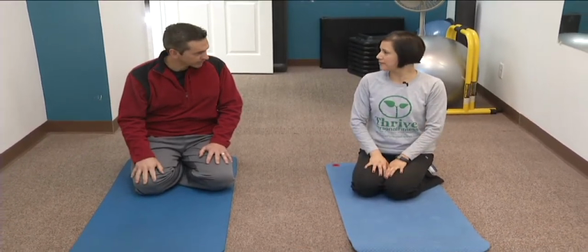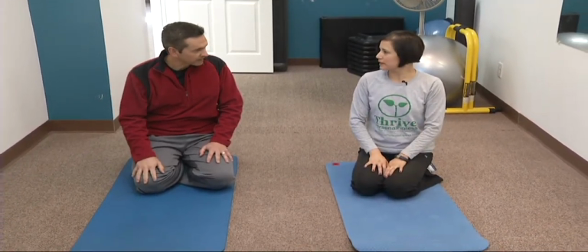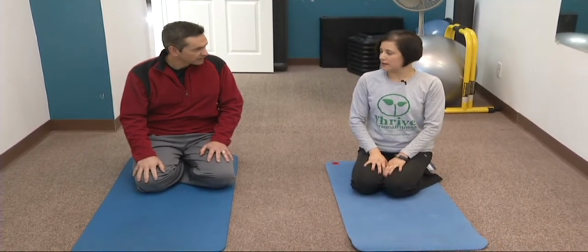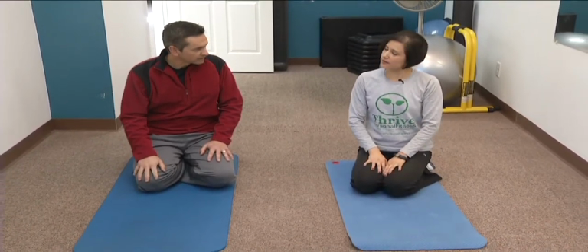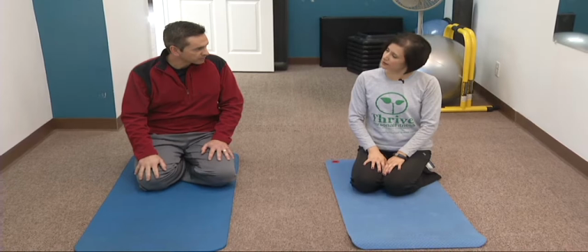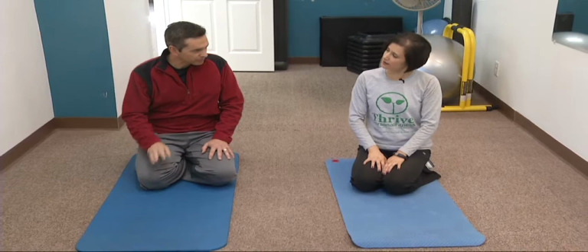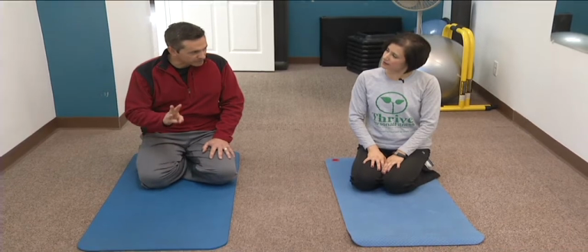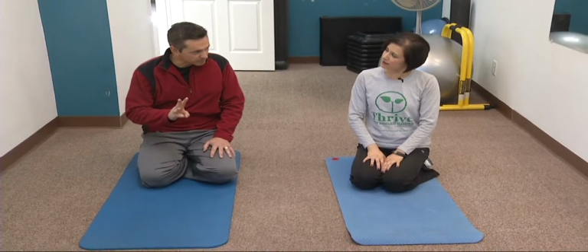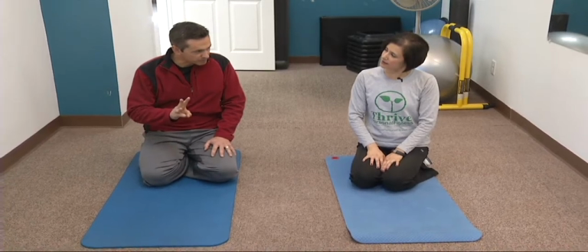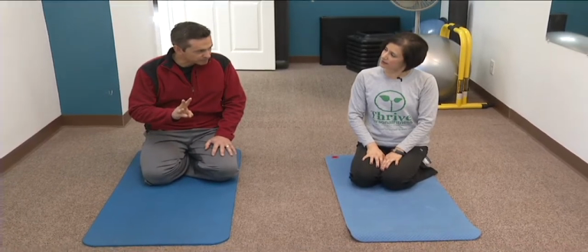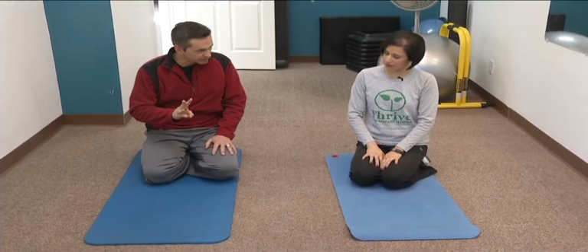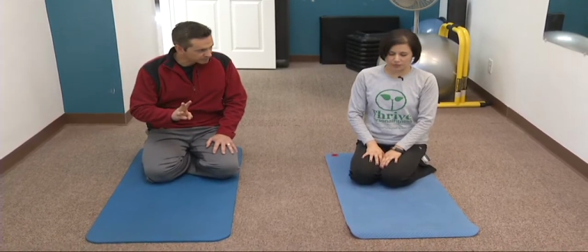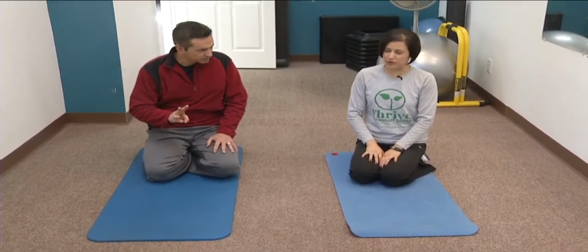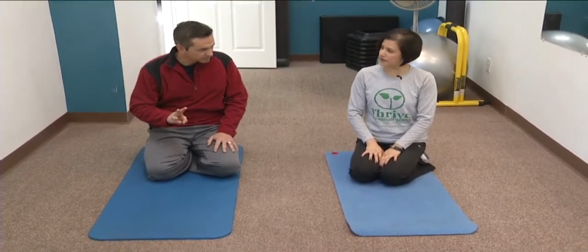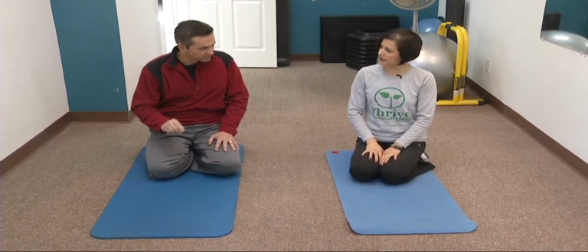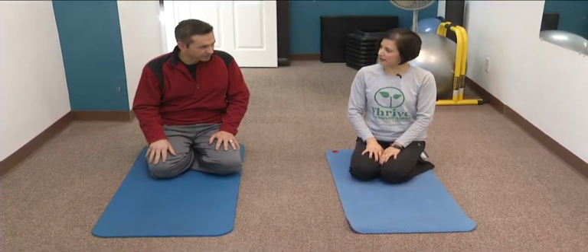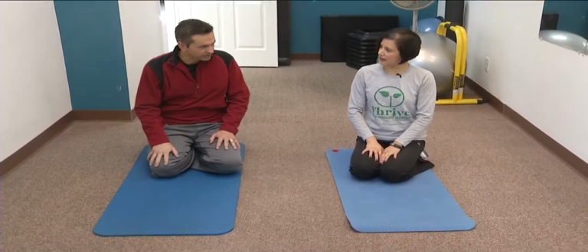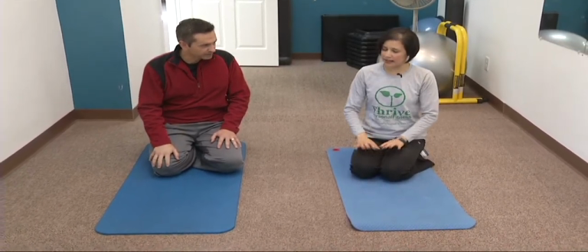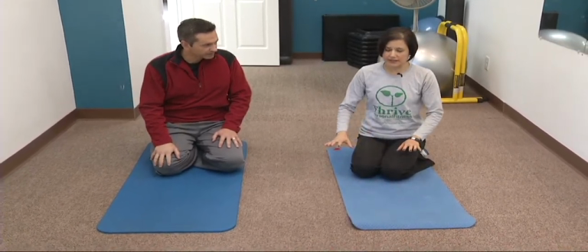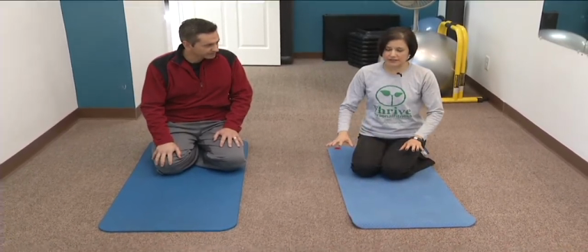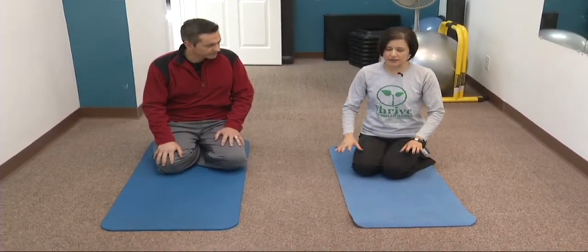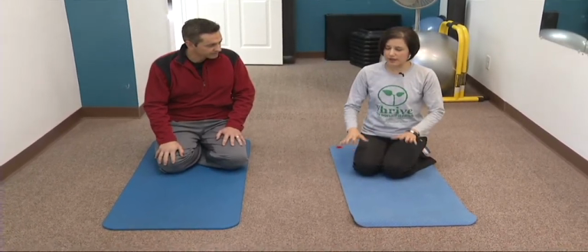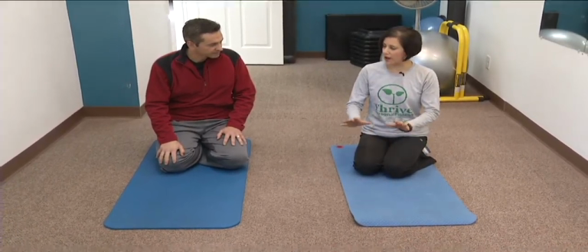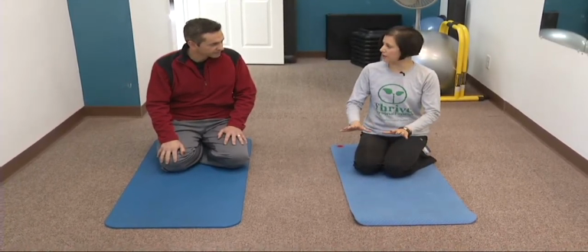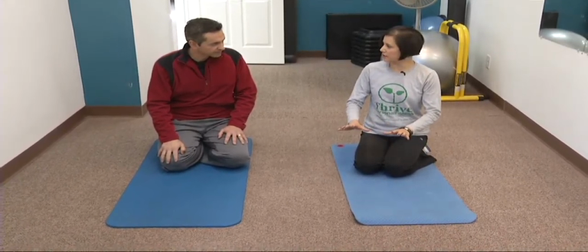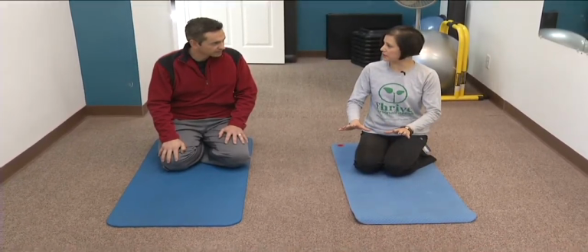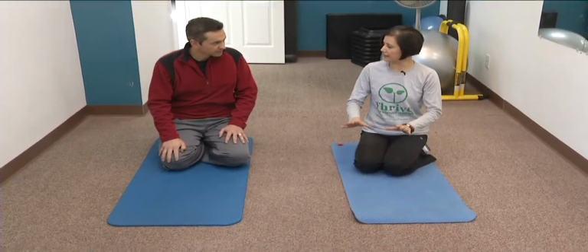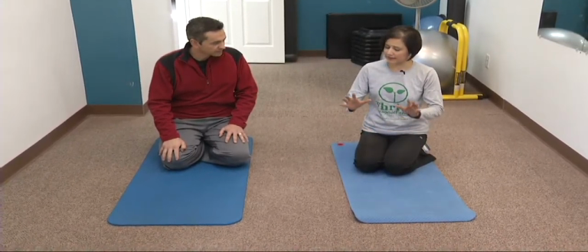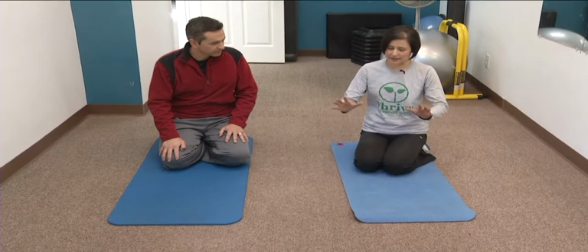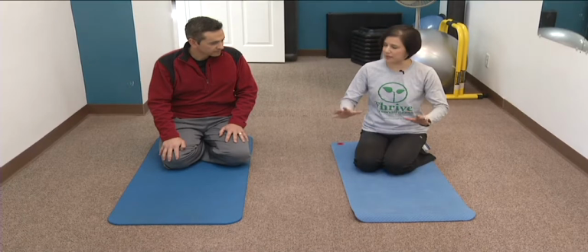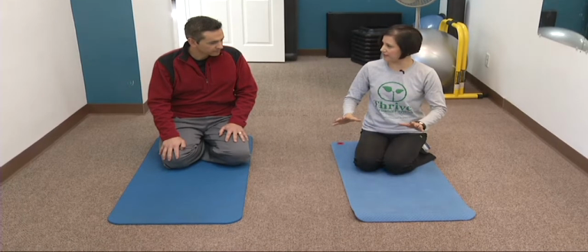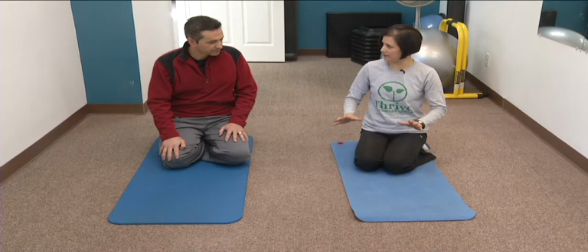So we have three simple moves — anybody can do them. I always start with a plank. It's my favorite.